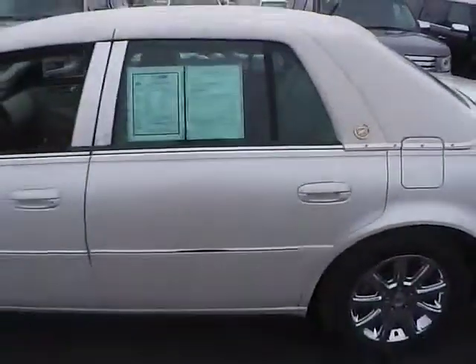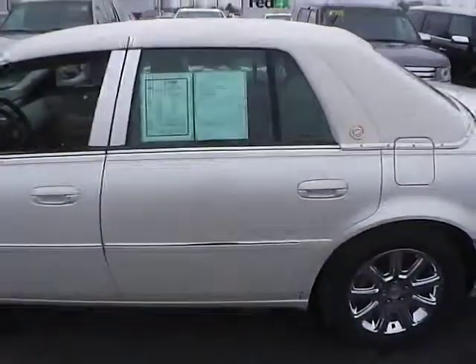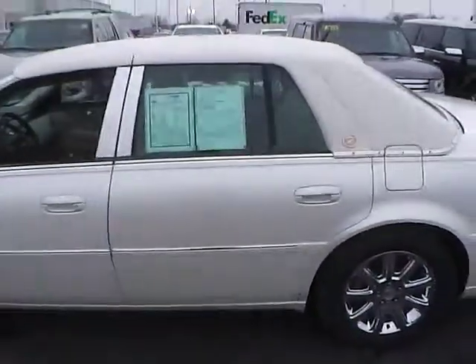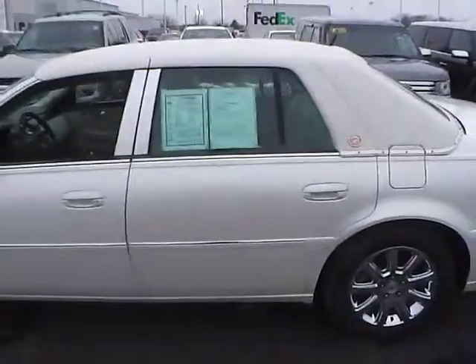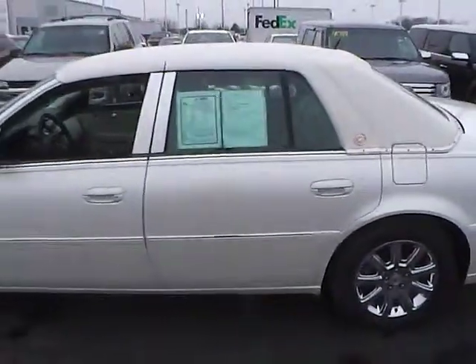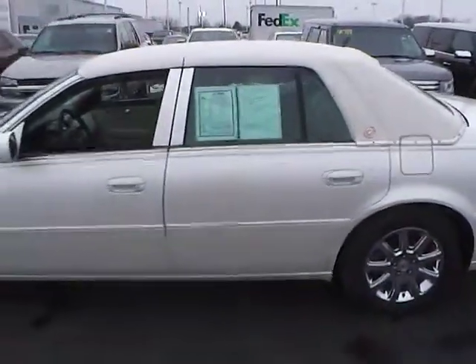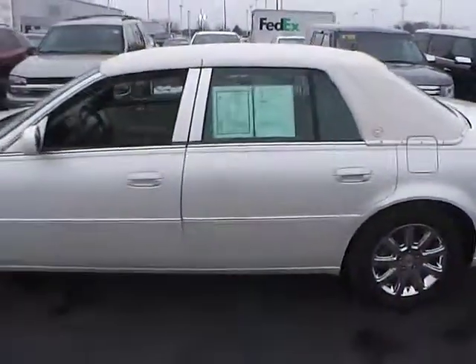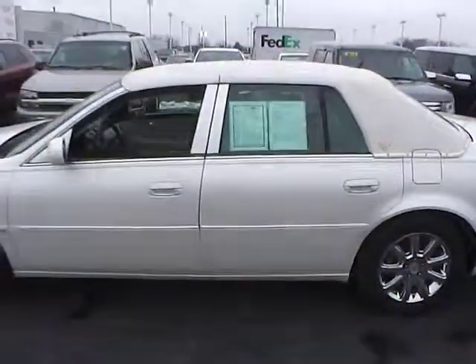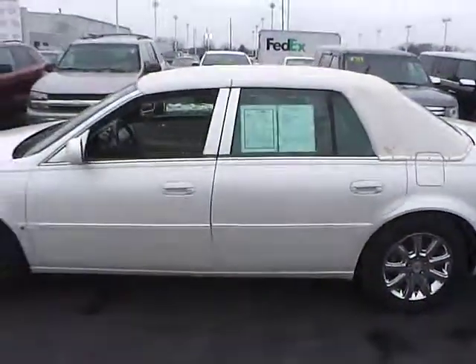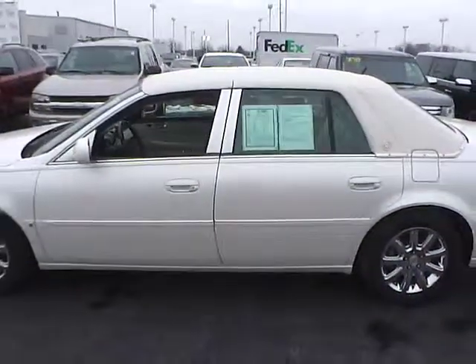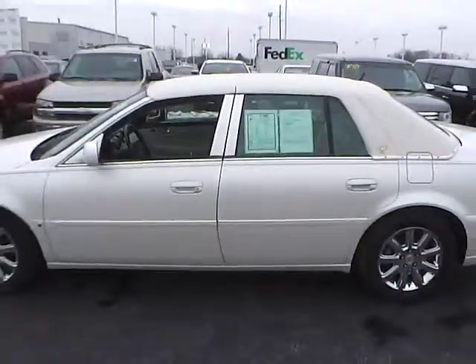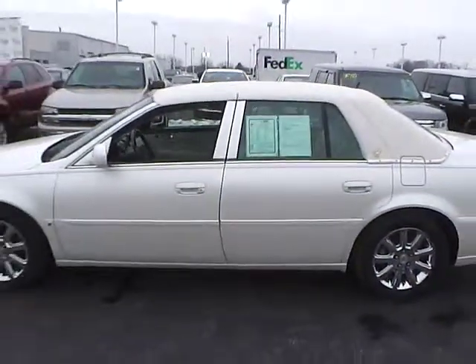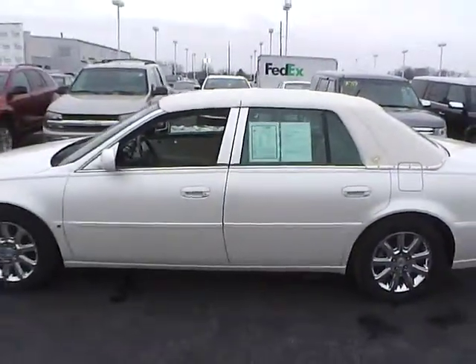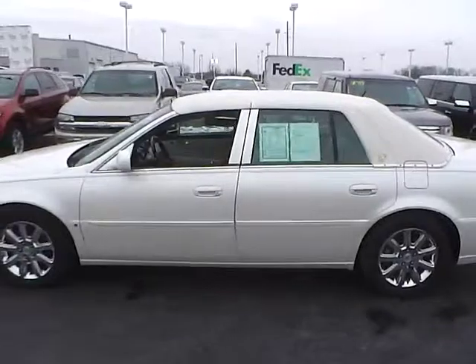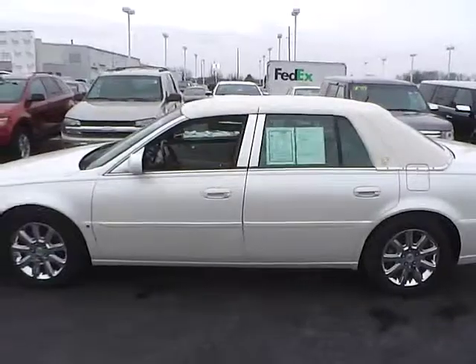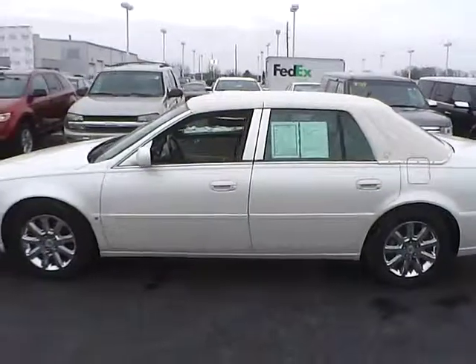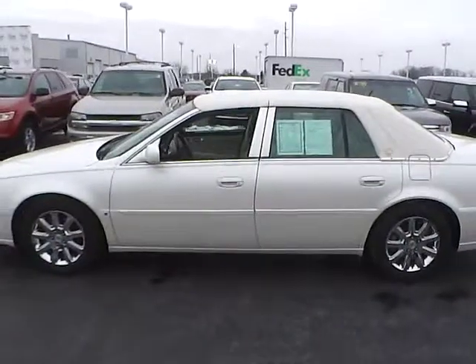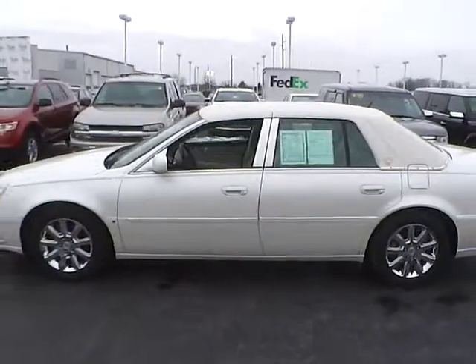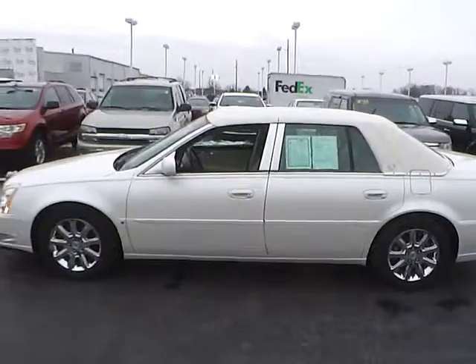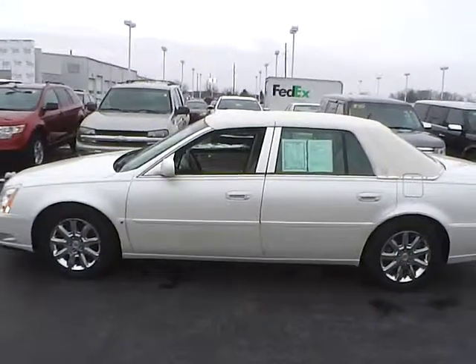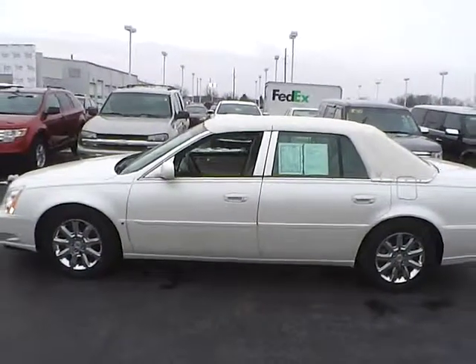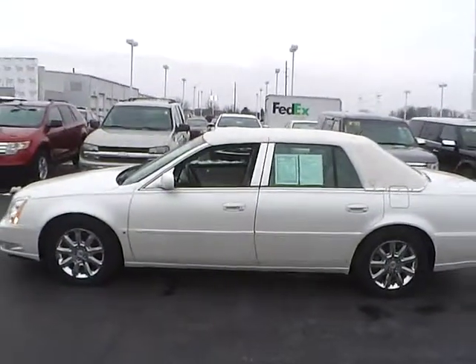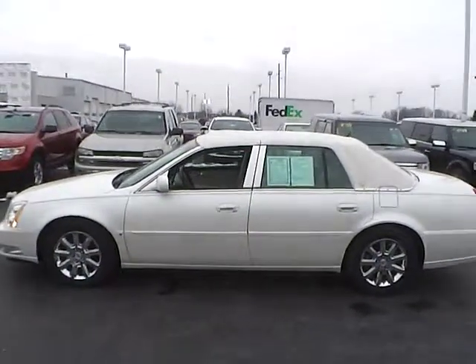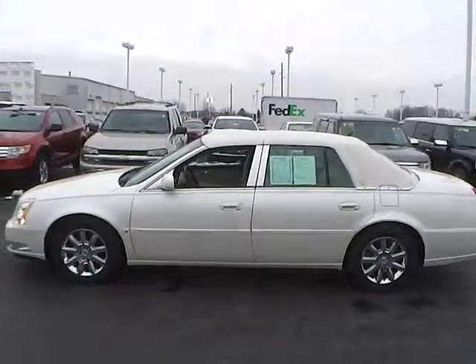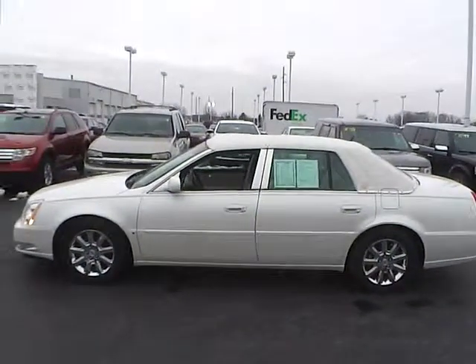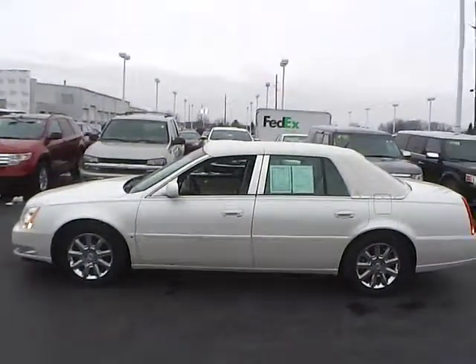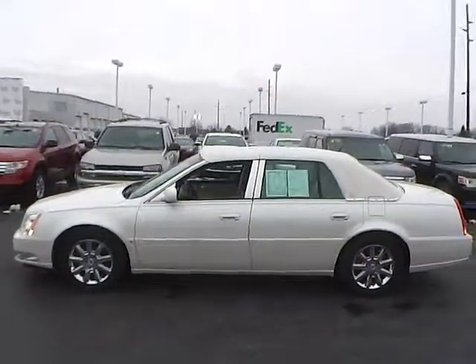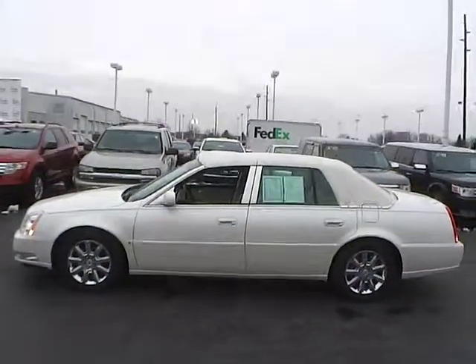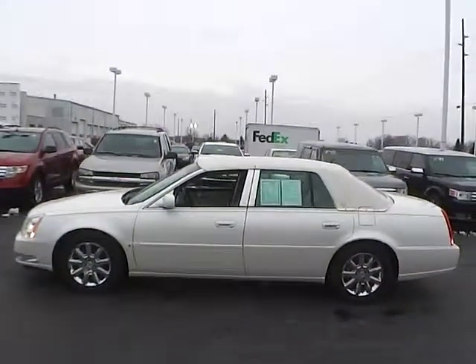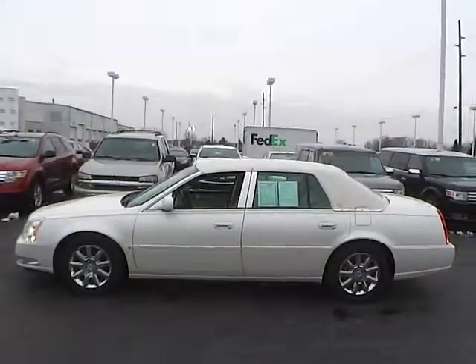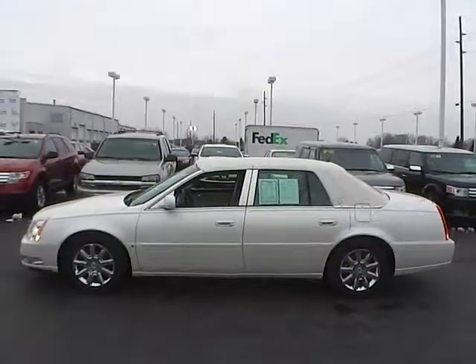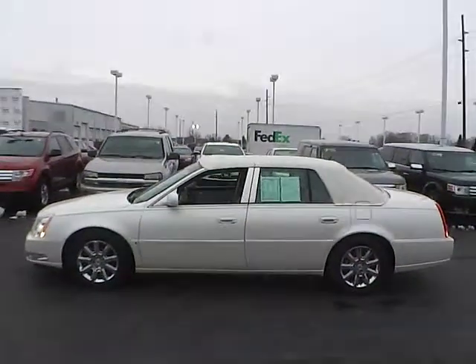Very nice car here. Come see us down at Jim Kine Ford, or visit us online at JimKineFord.com.